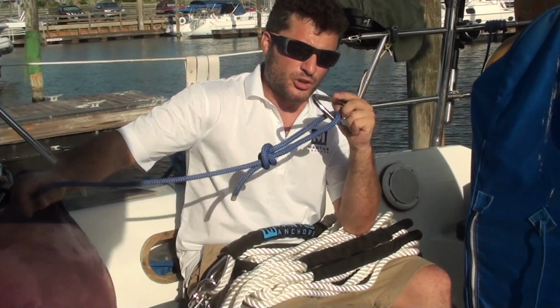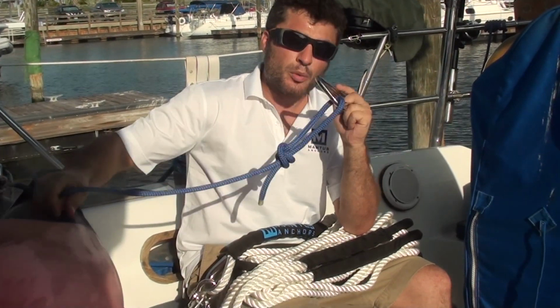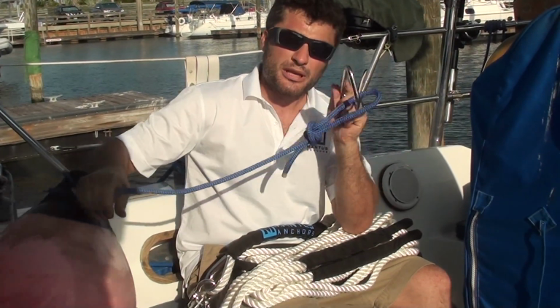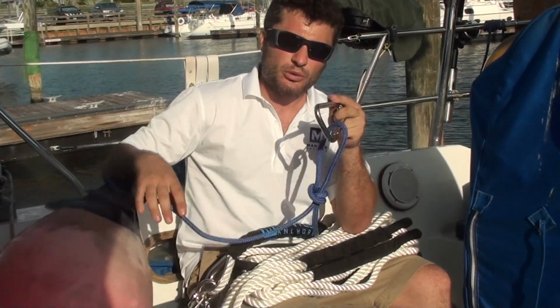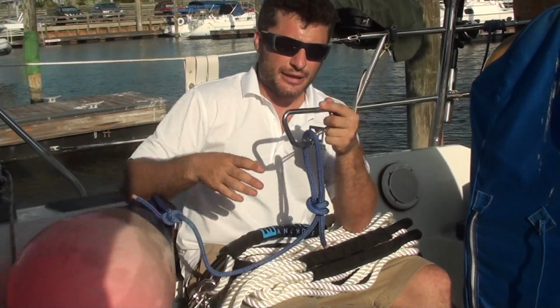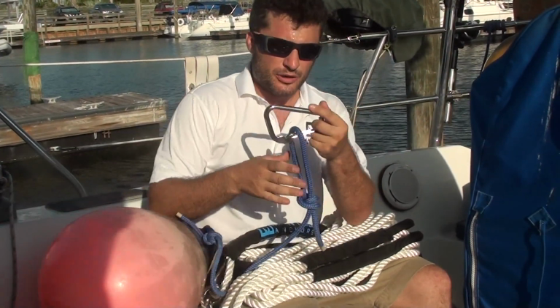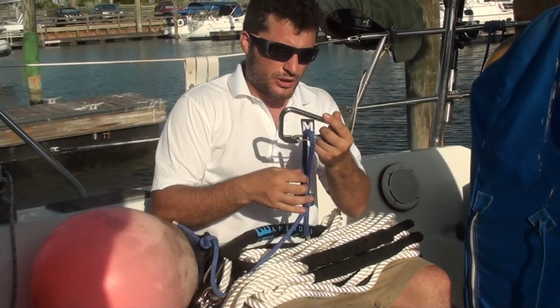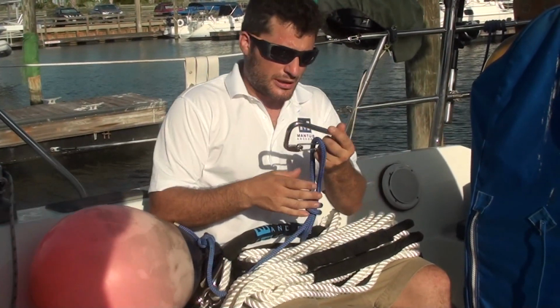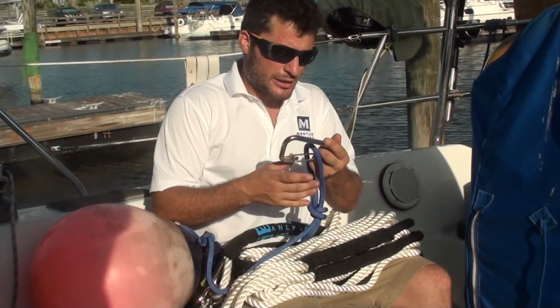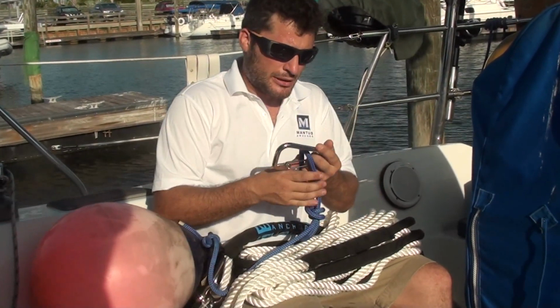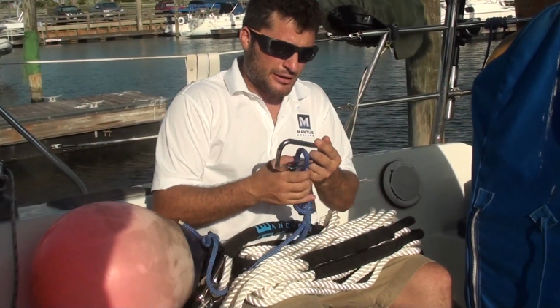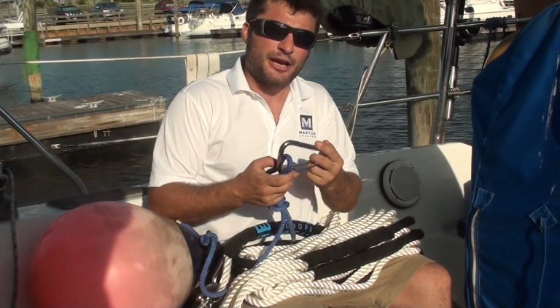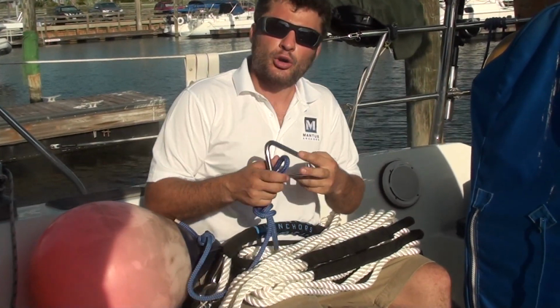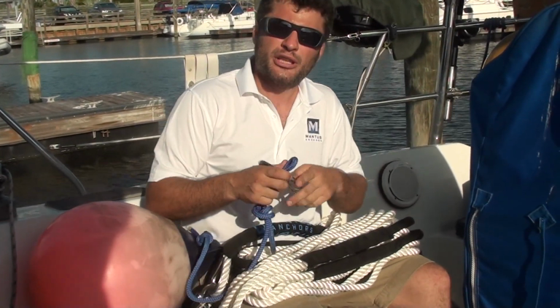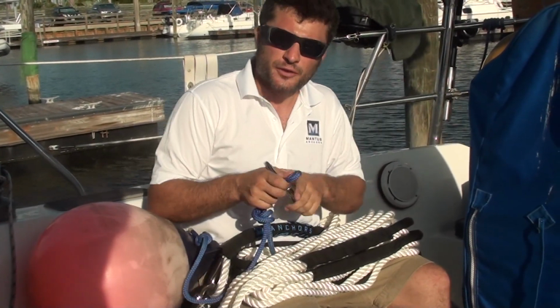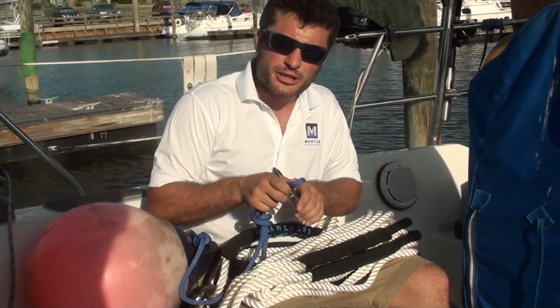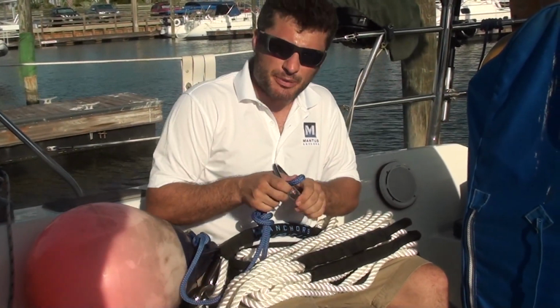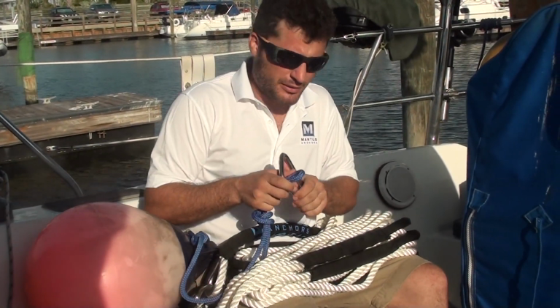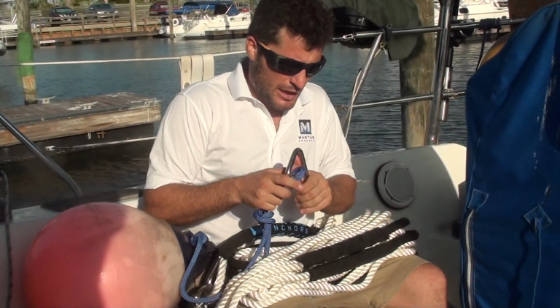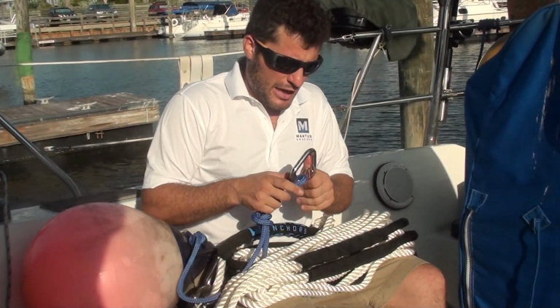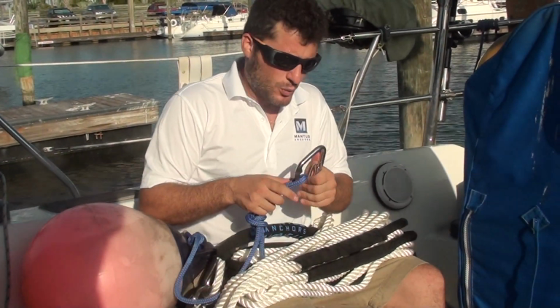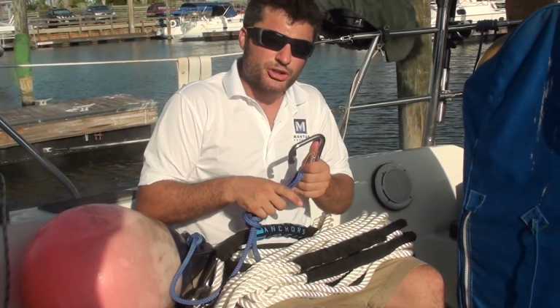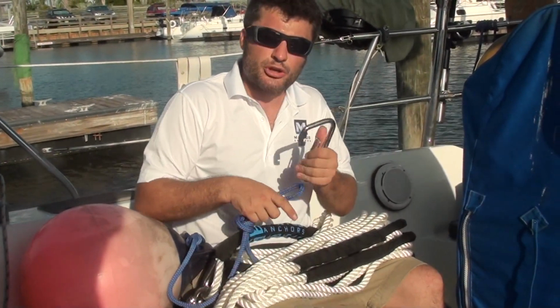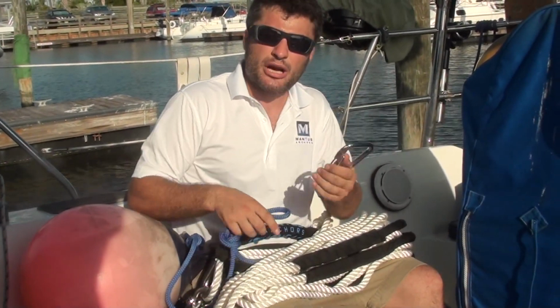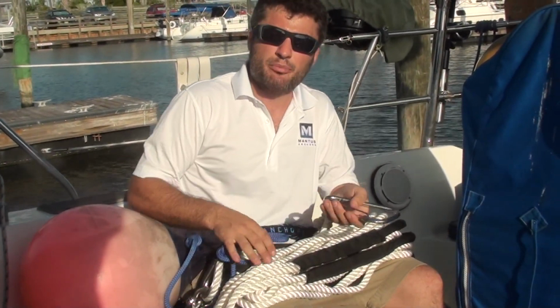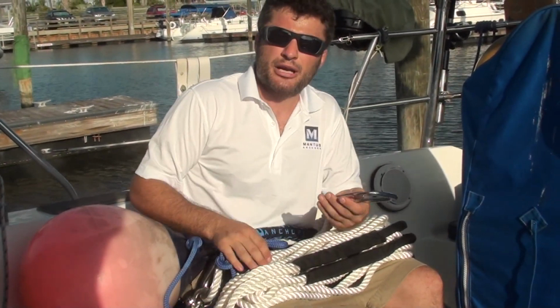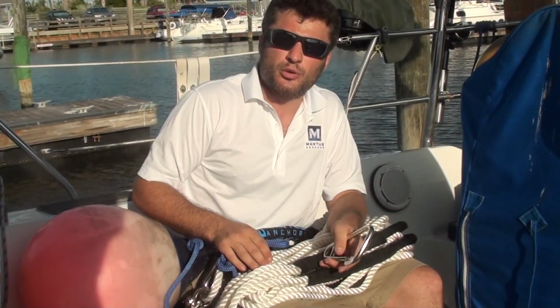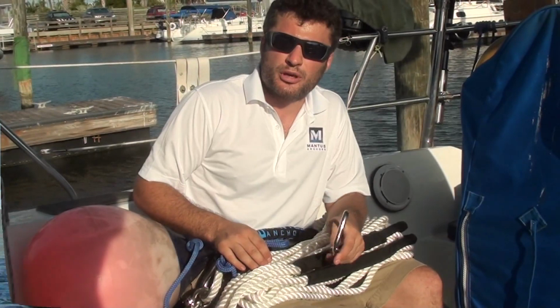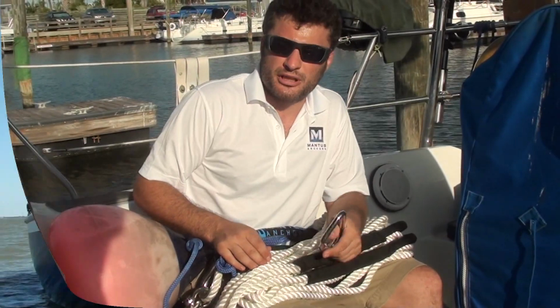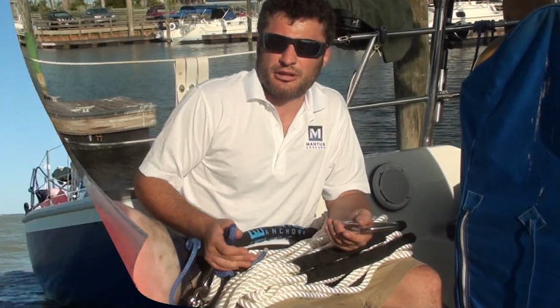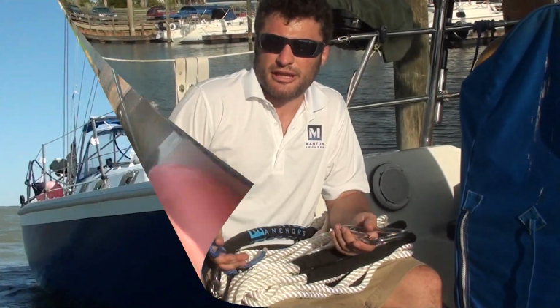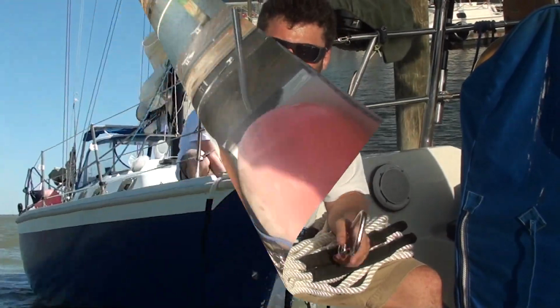So what we're going to do right now is take Coconut for a little spin and show you how the bridle works in real life.